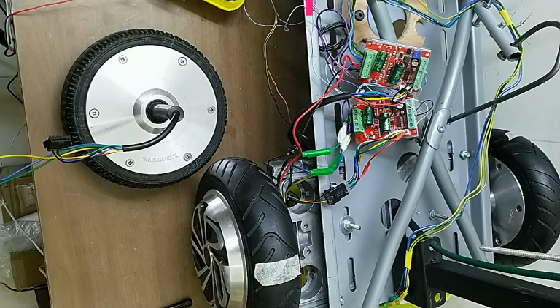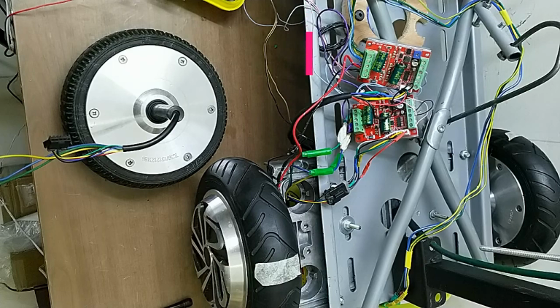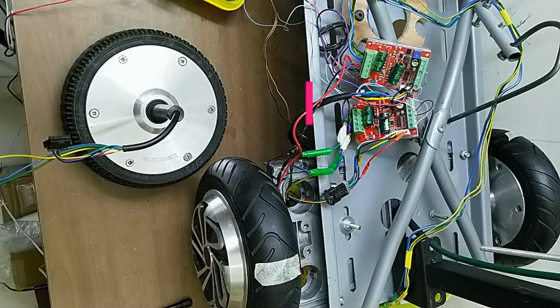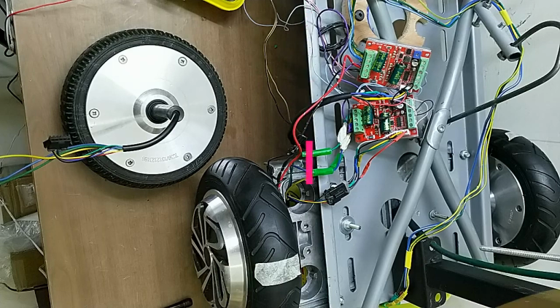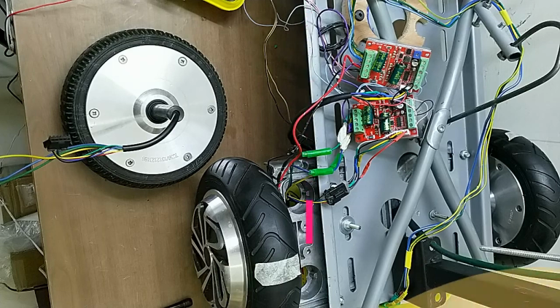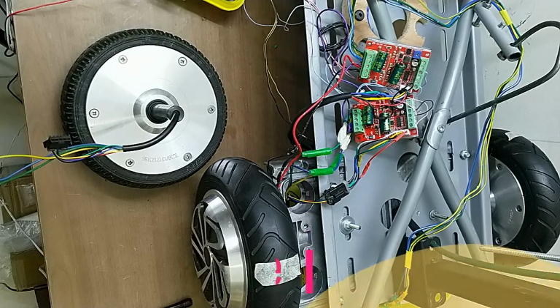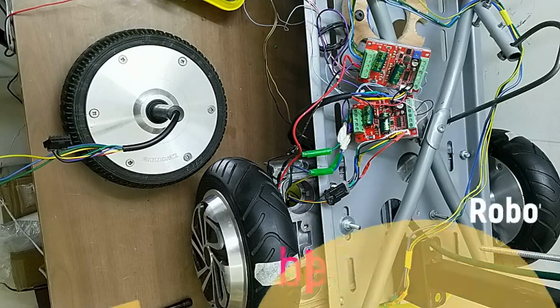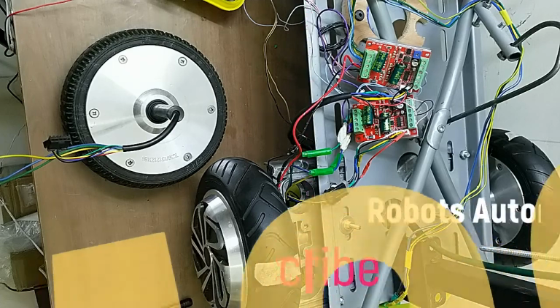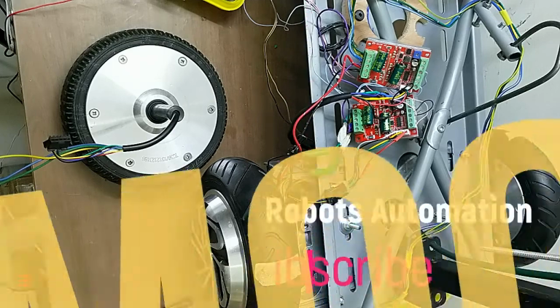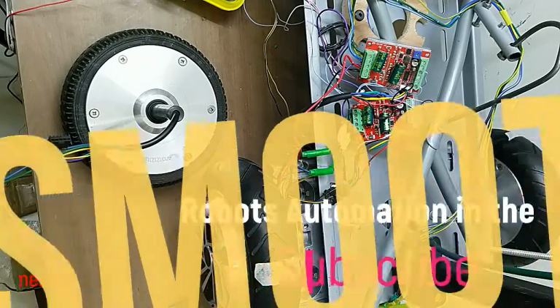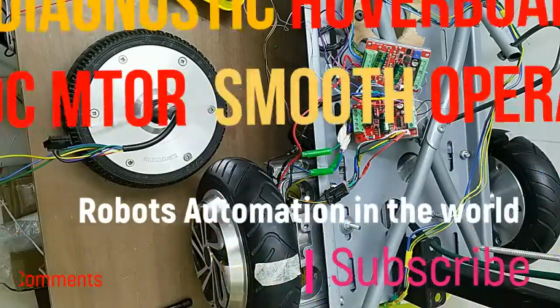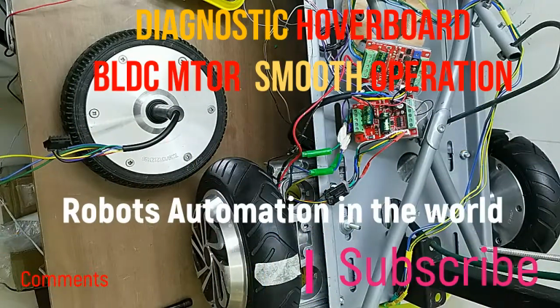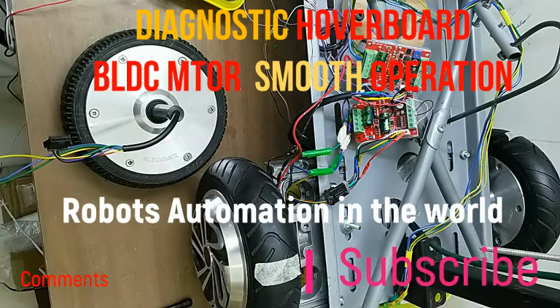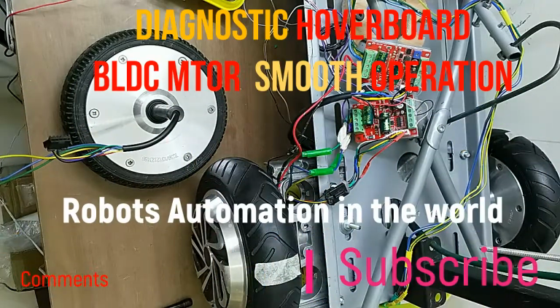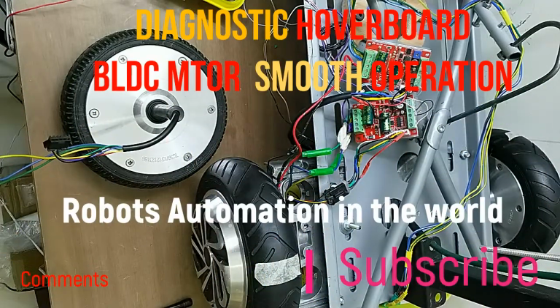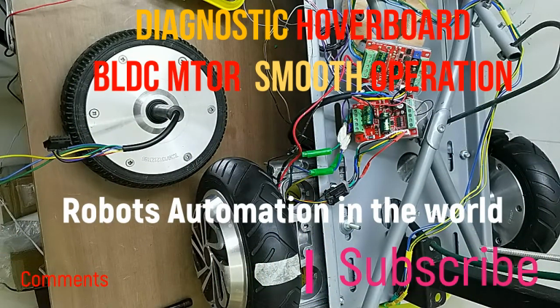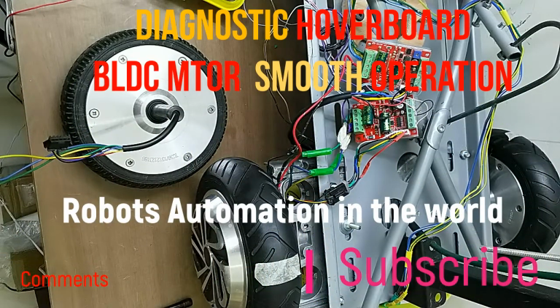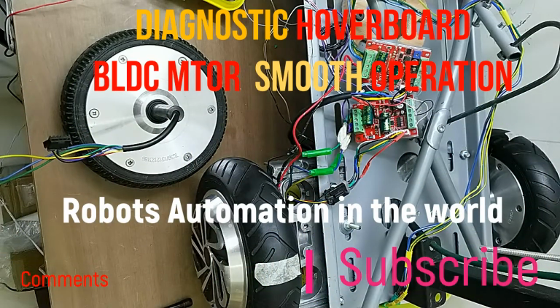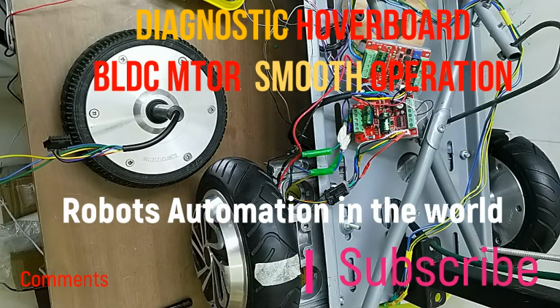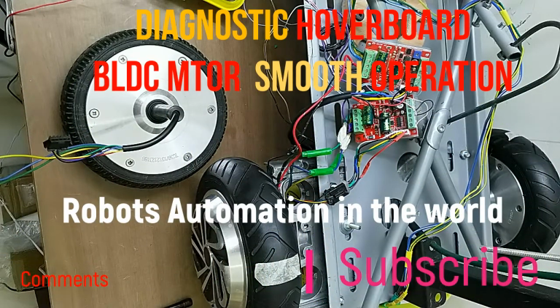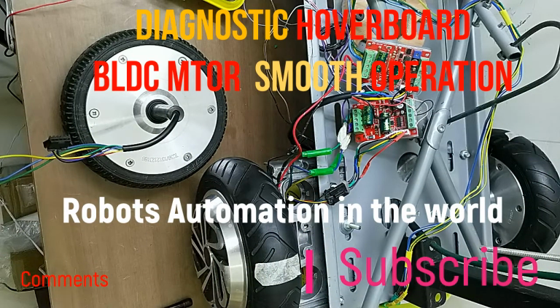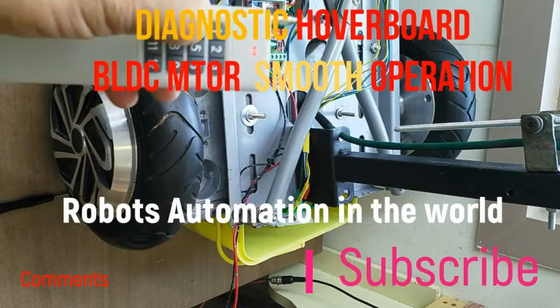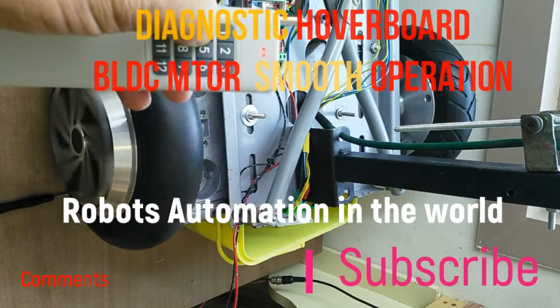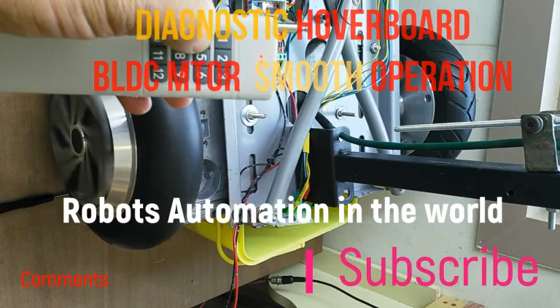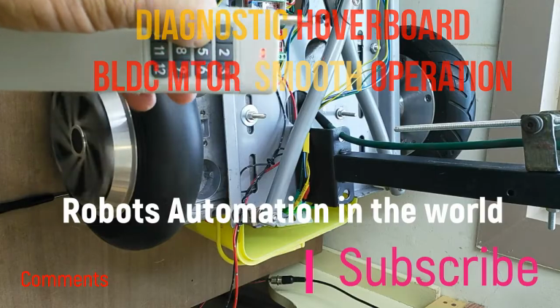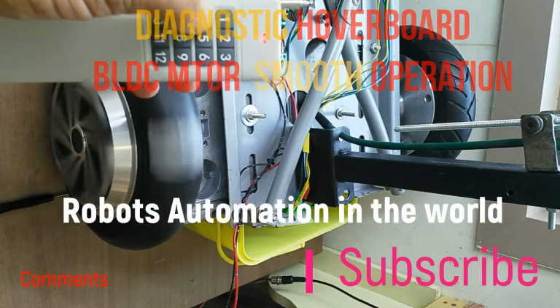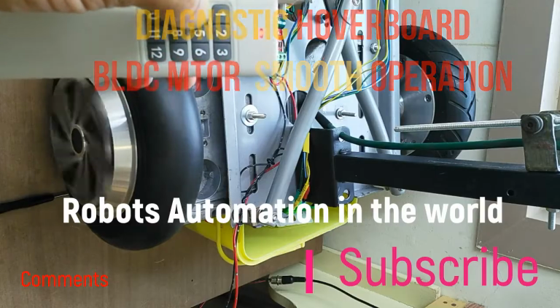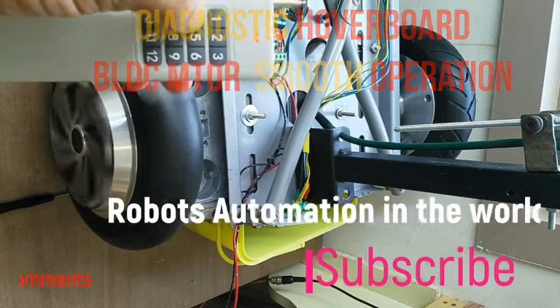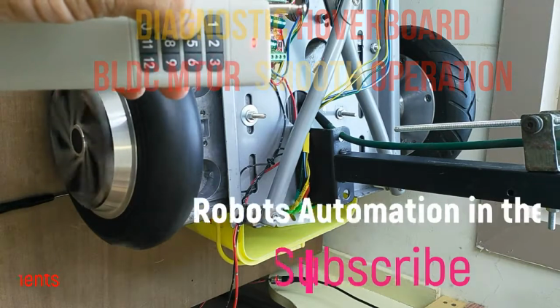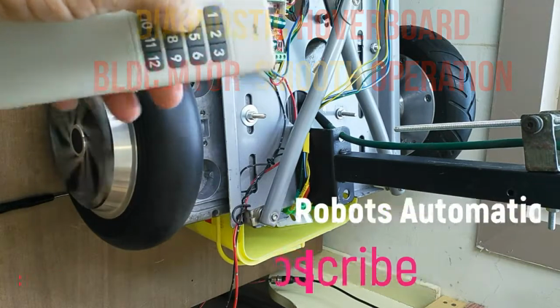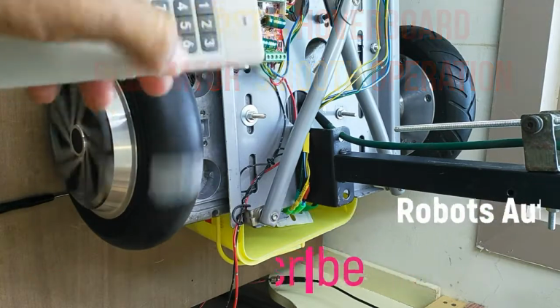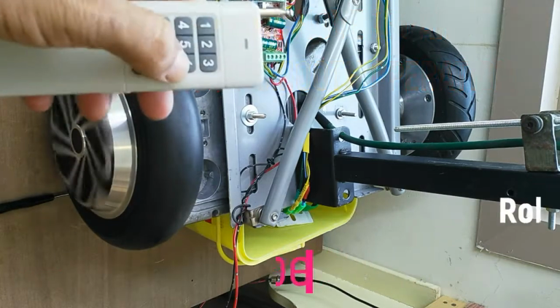In this video, I will discuss the brushless DC motor. I control the BLDC motor with remote control.